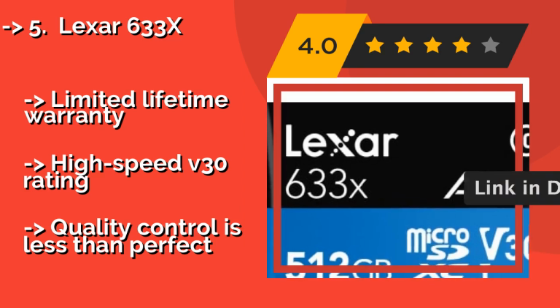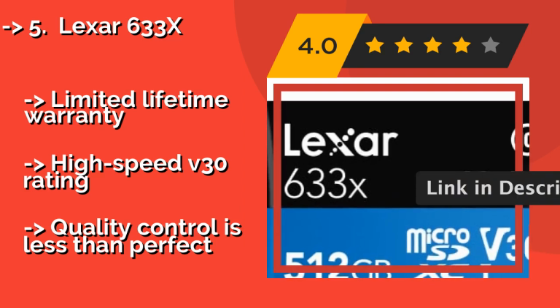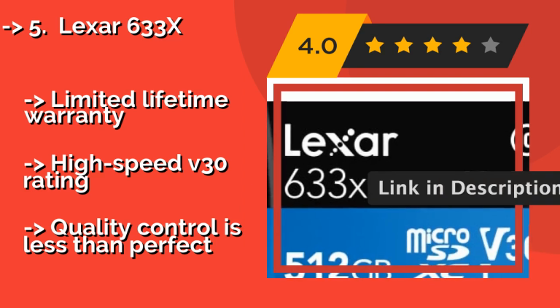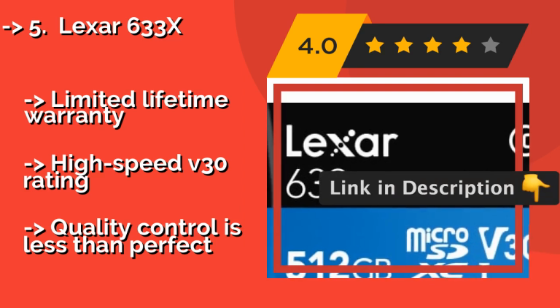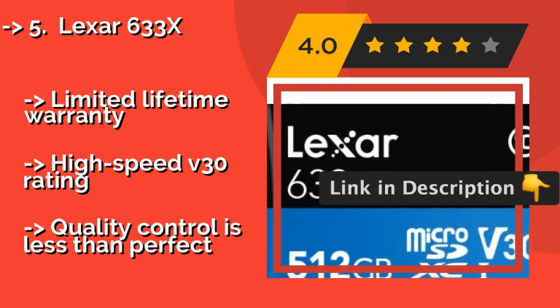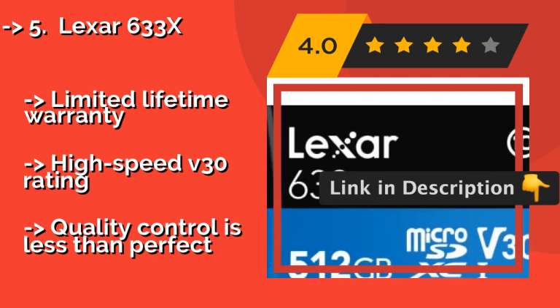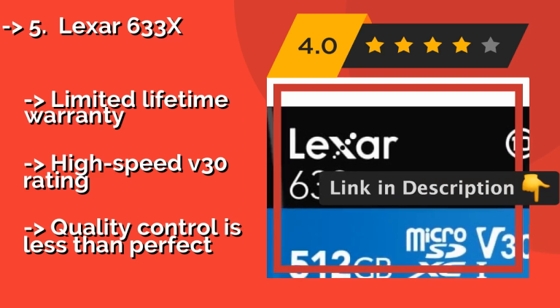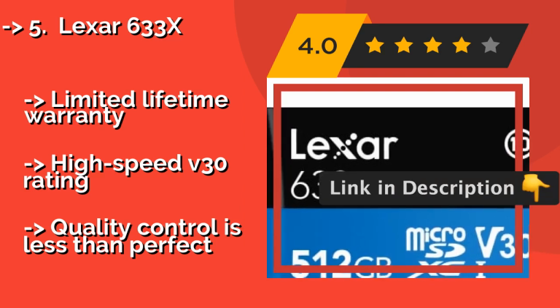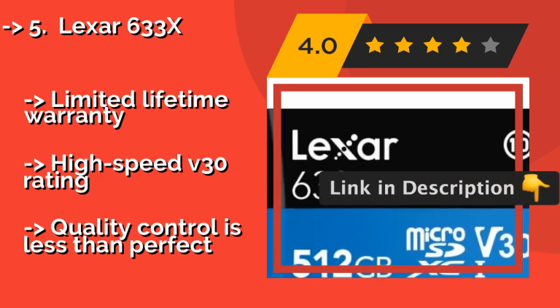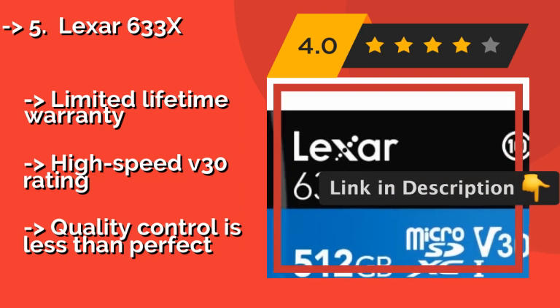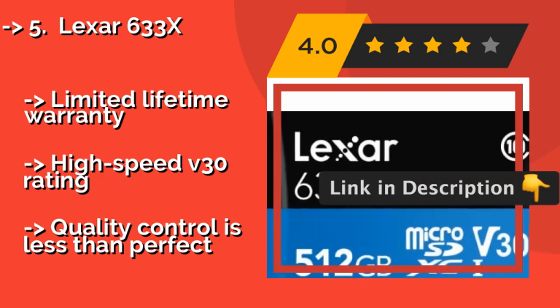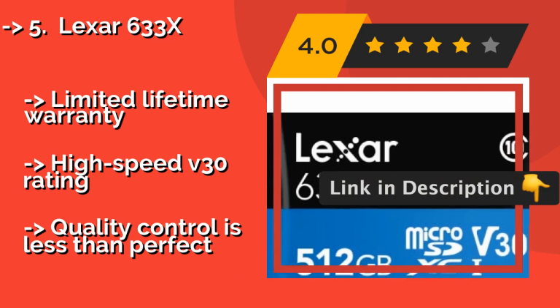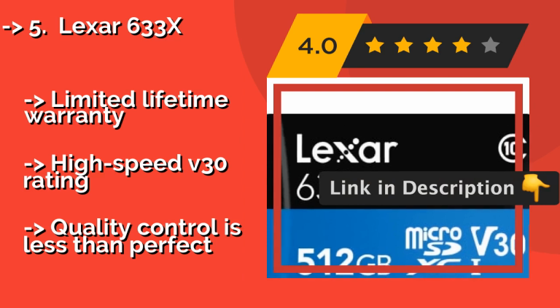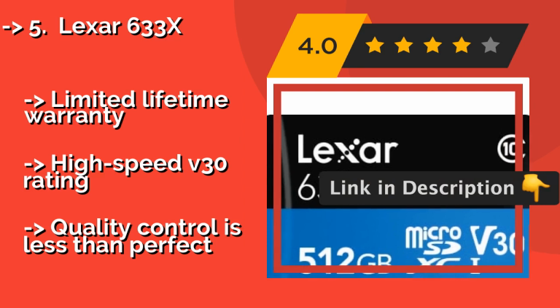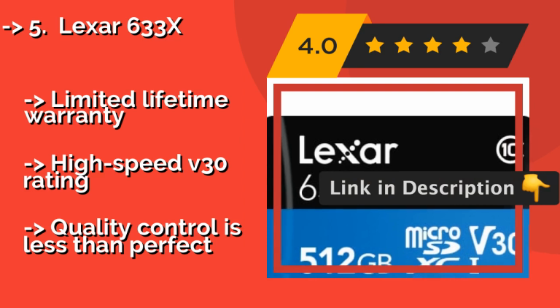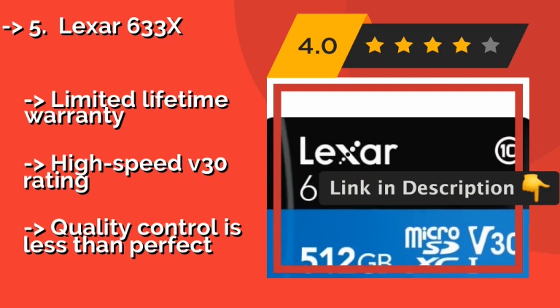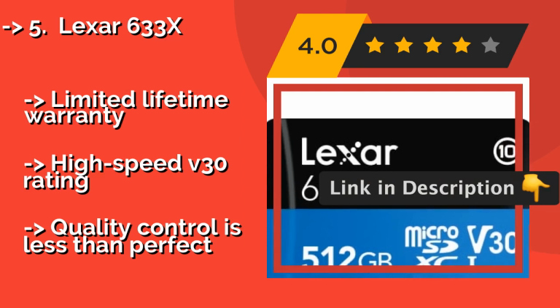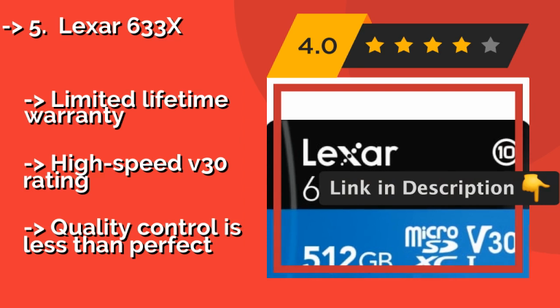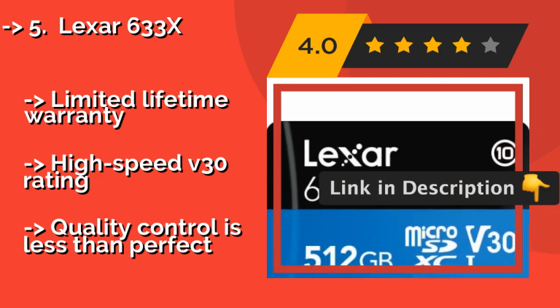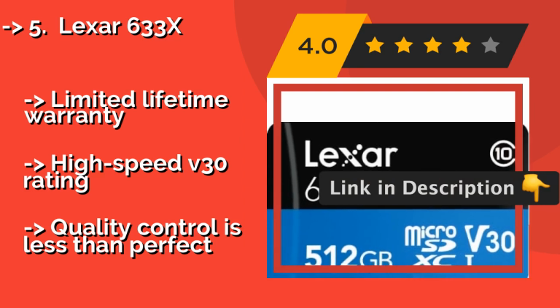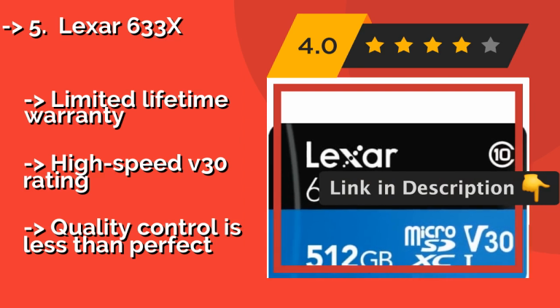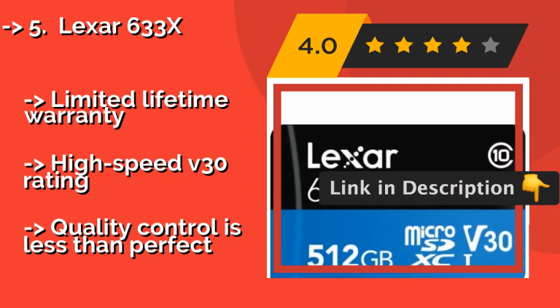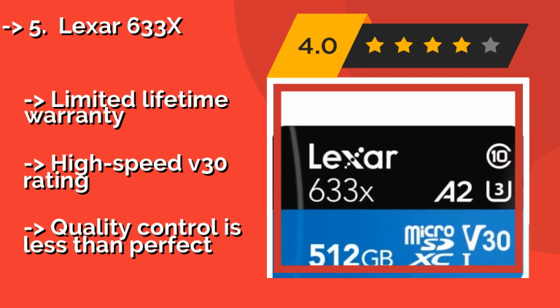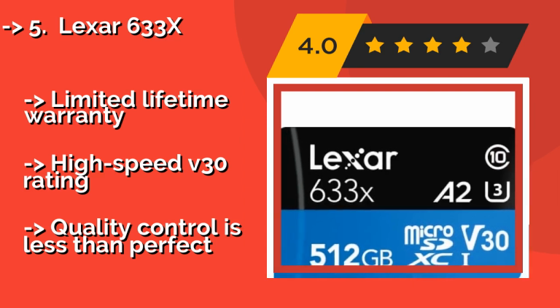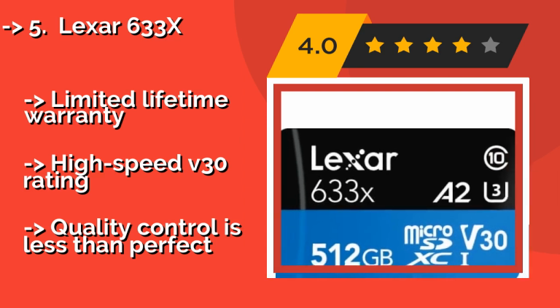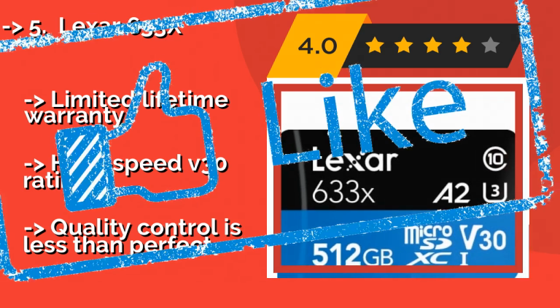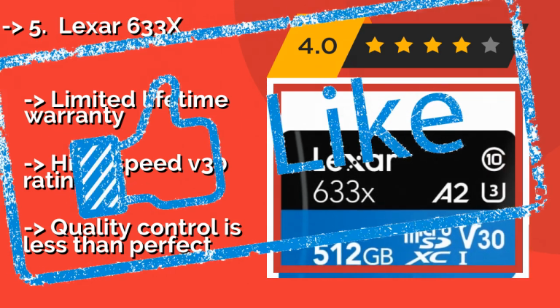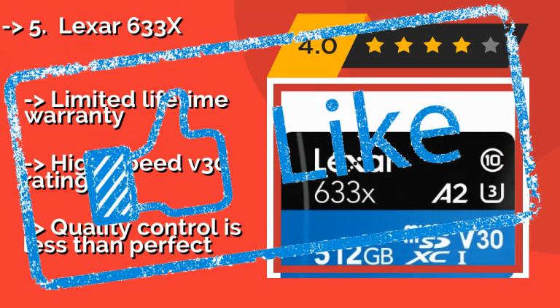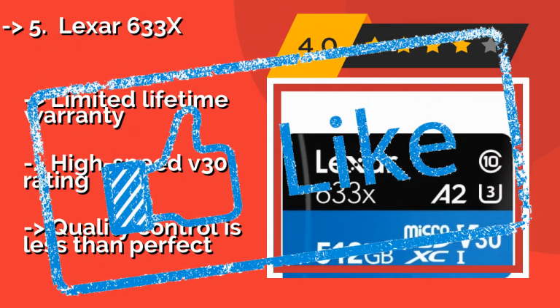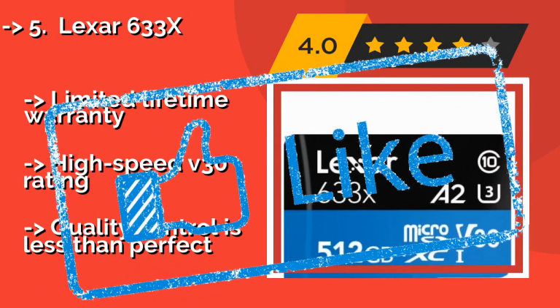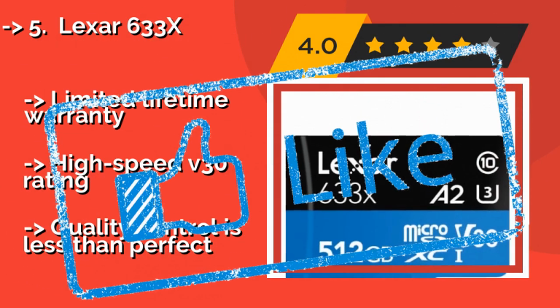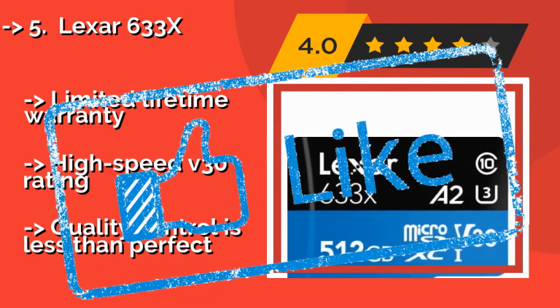It comes with a limited lifetime warranty and a high-speed V30 rating, but quality control is less than perfect.